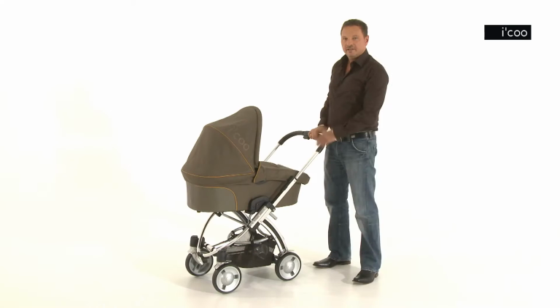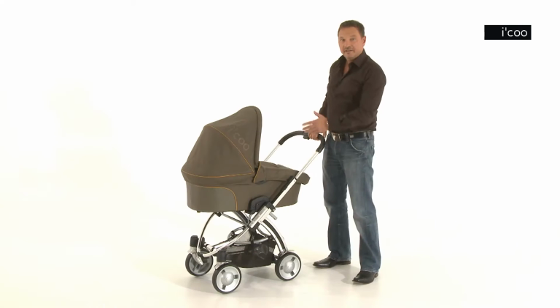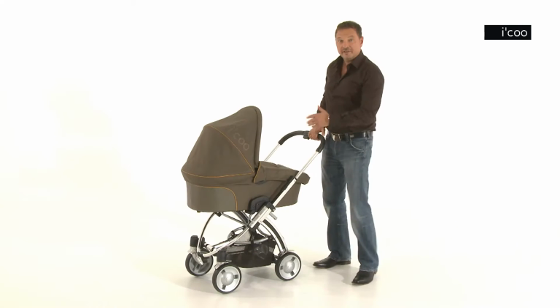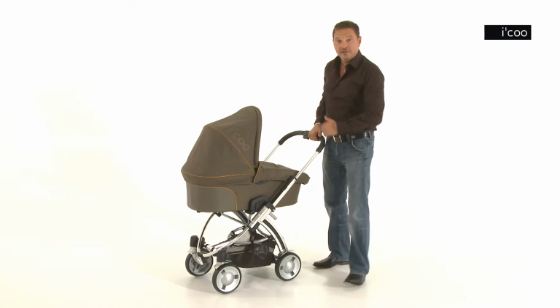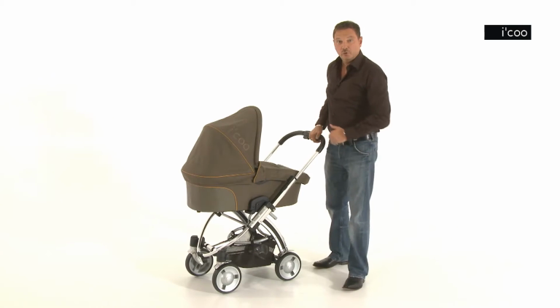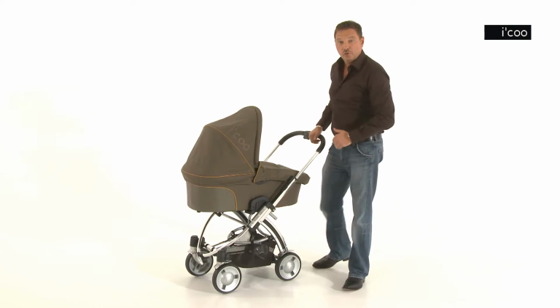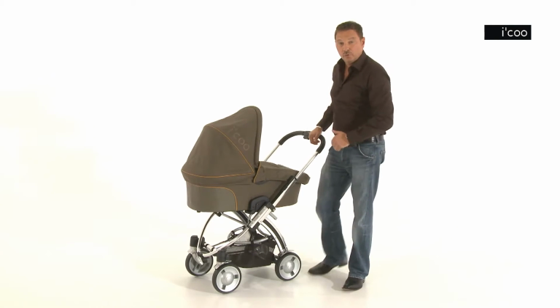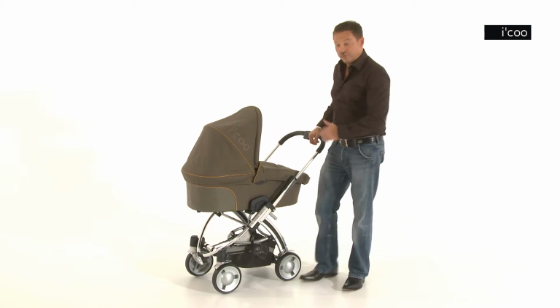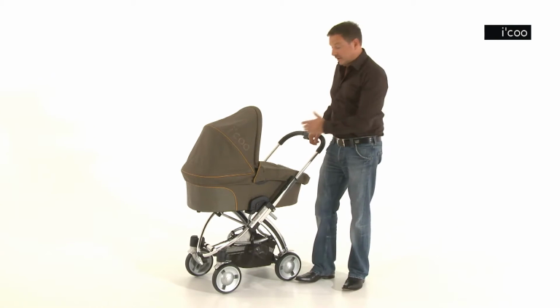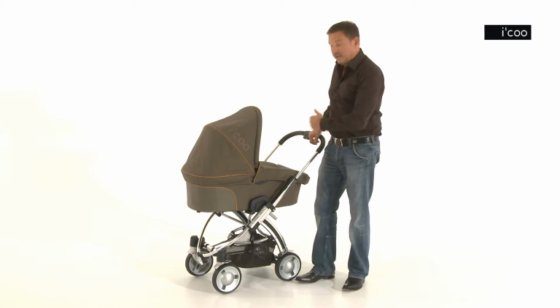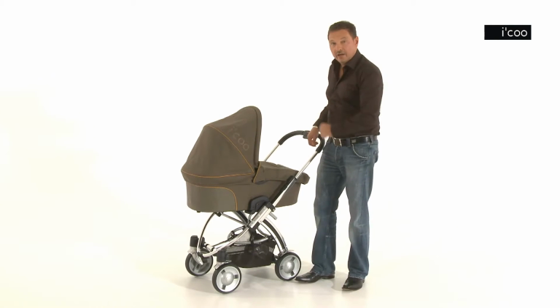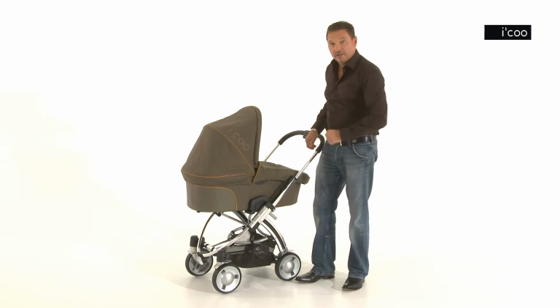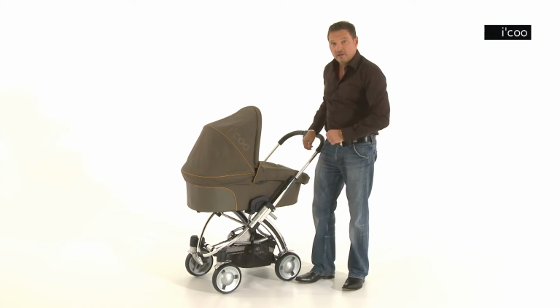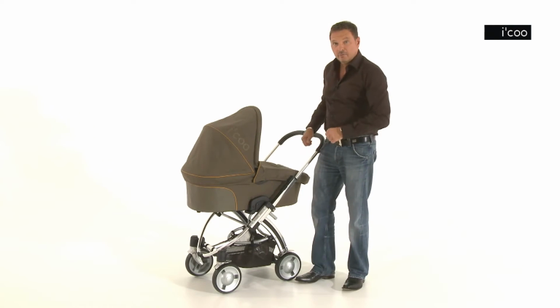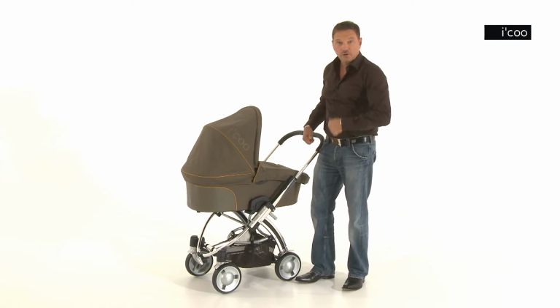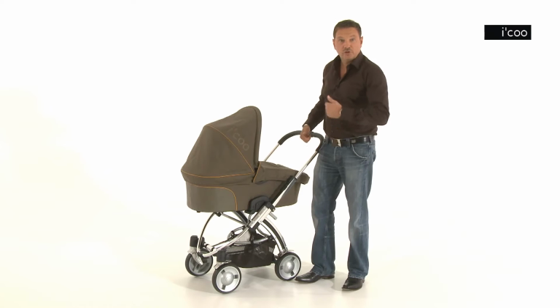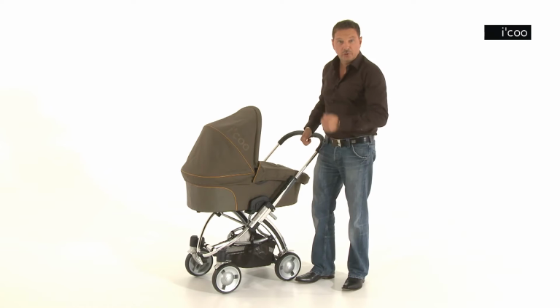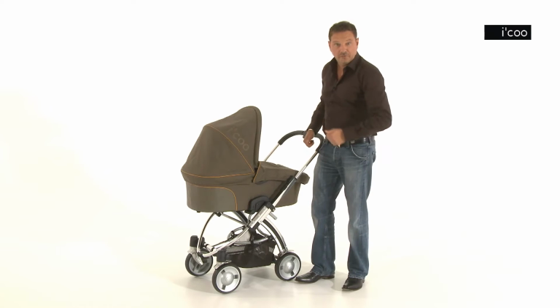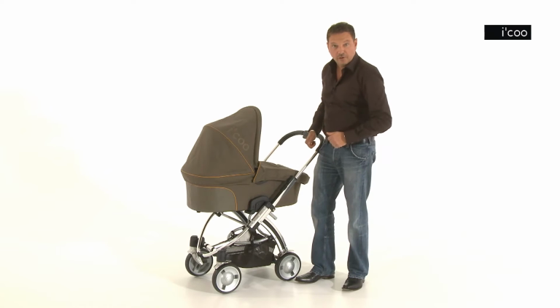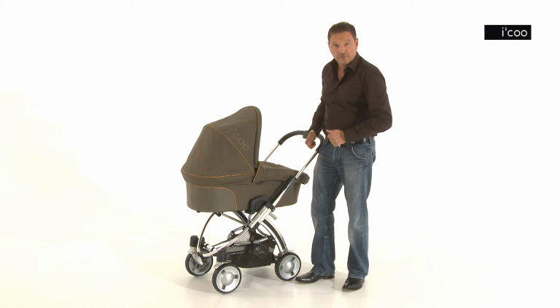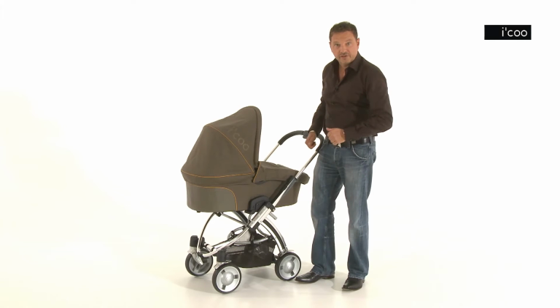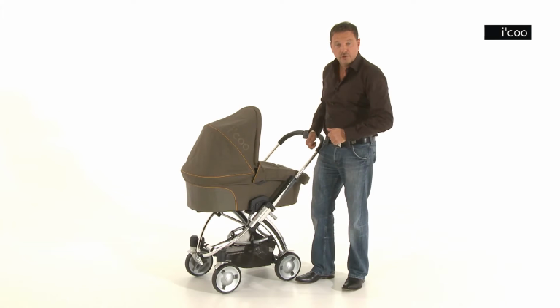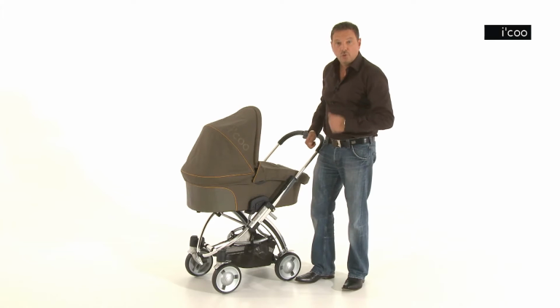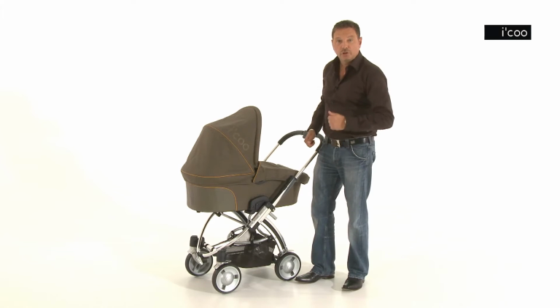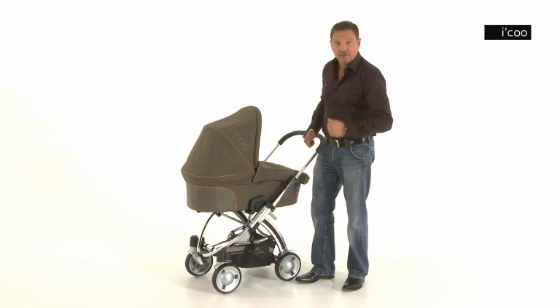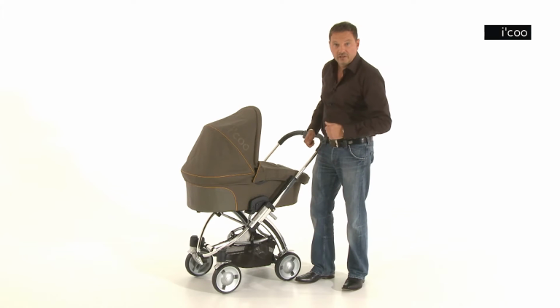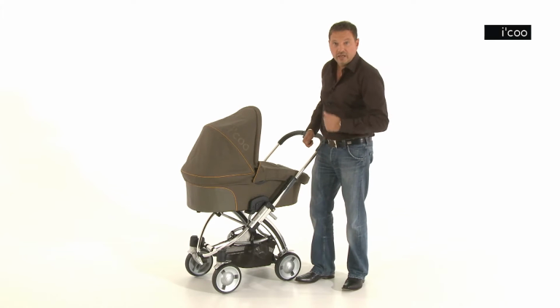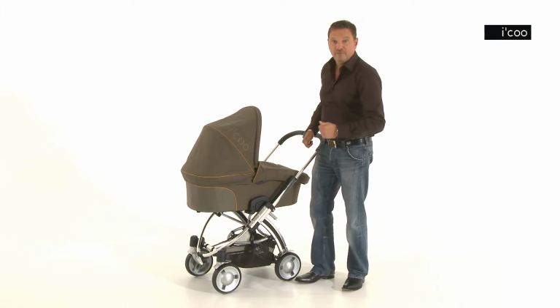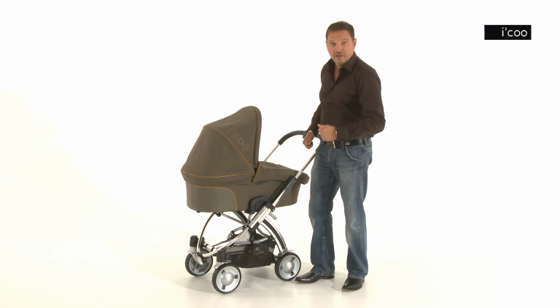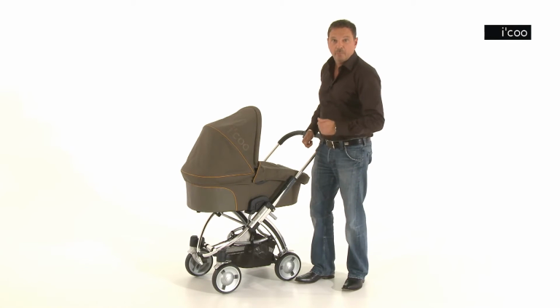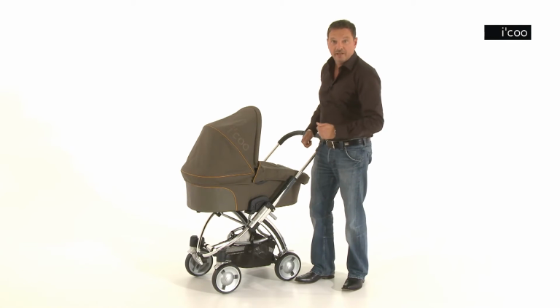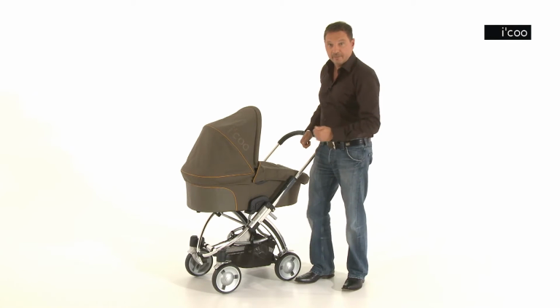When your child is too big for the pram, you will need the pushchair attachment, which we have included in the price.